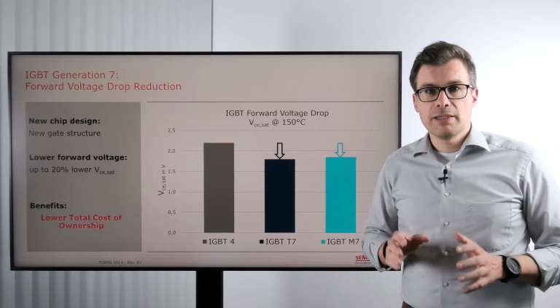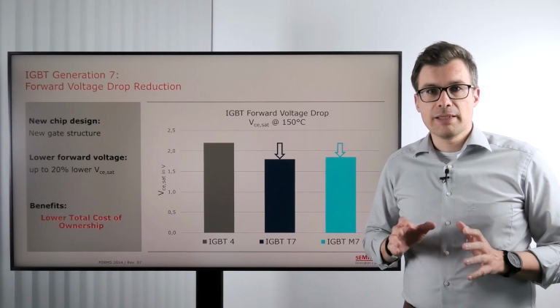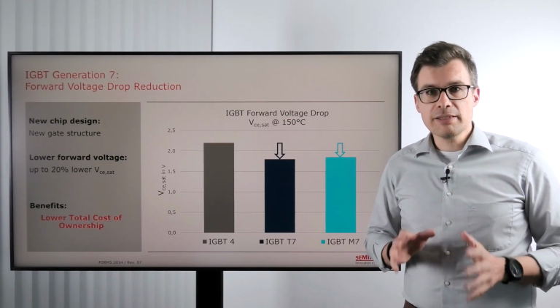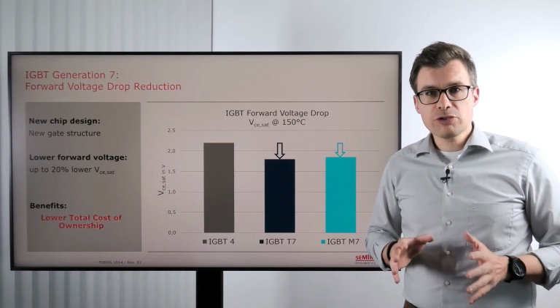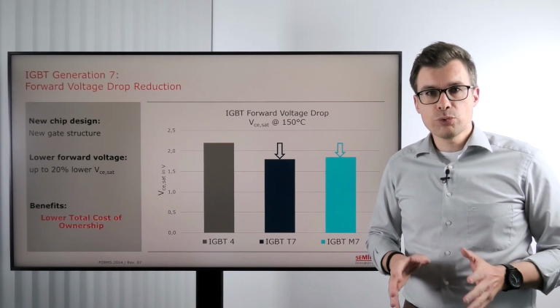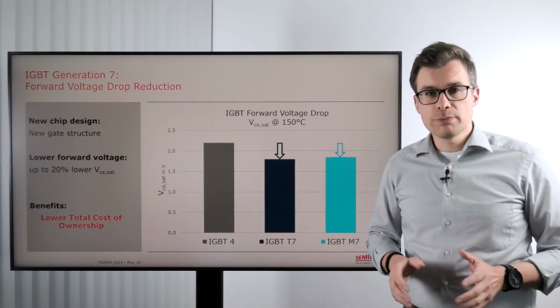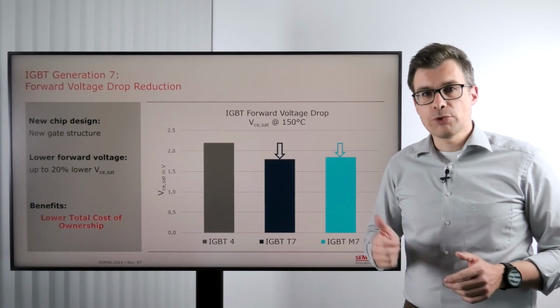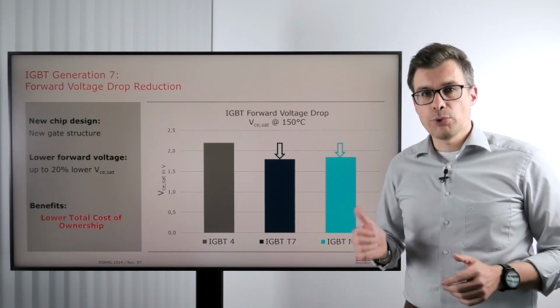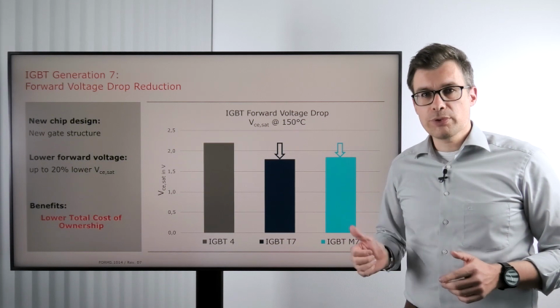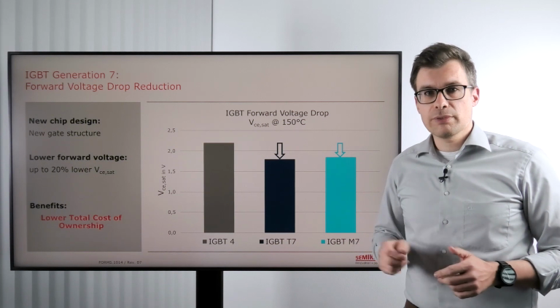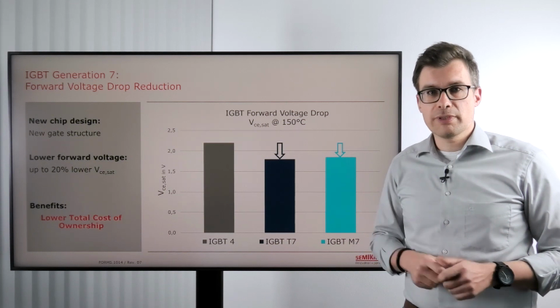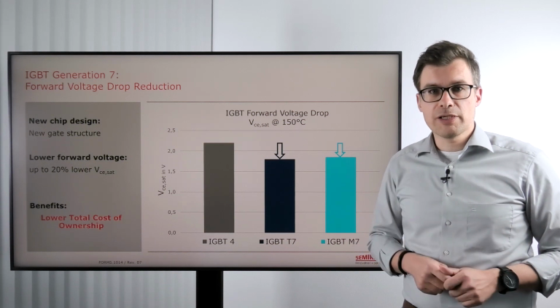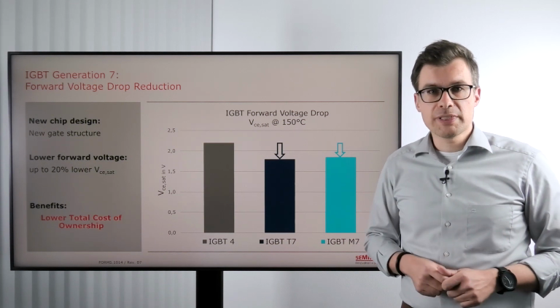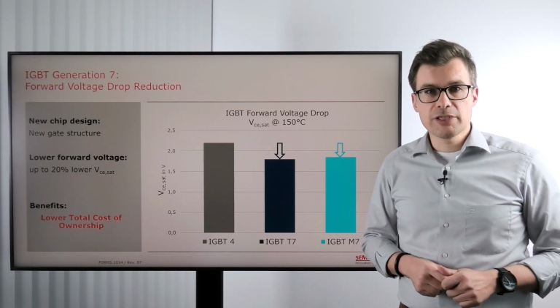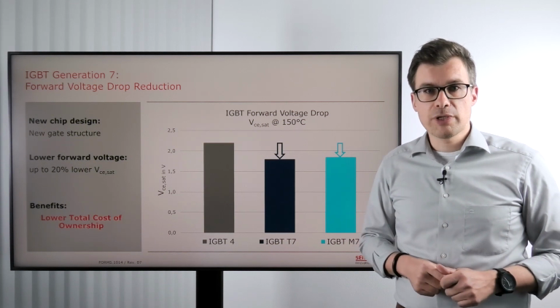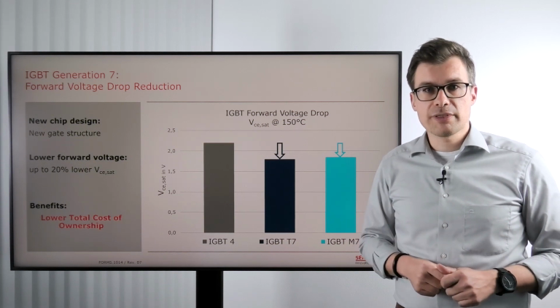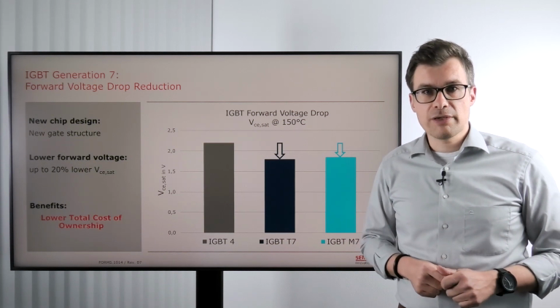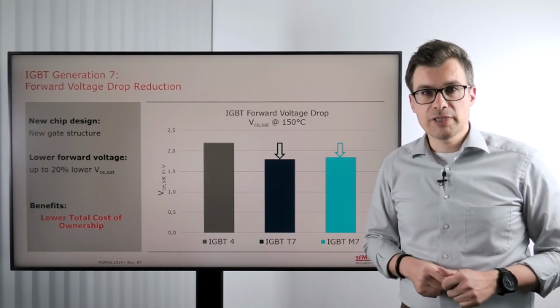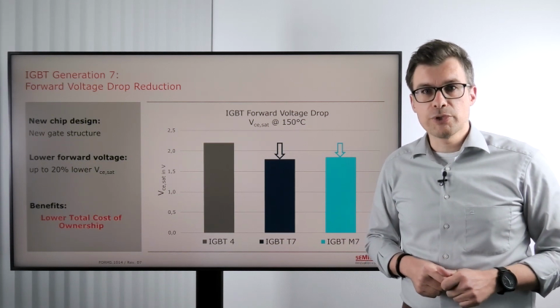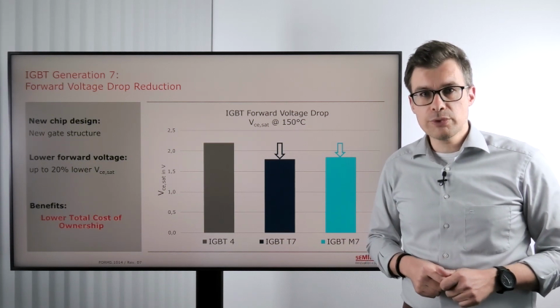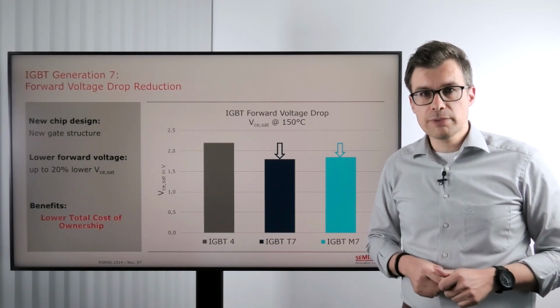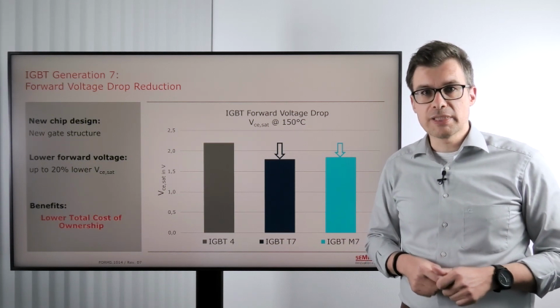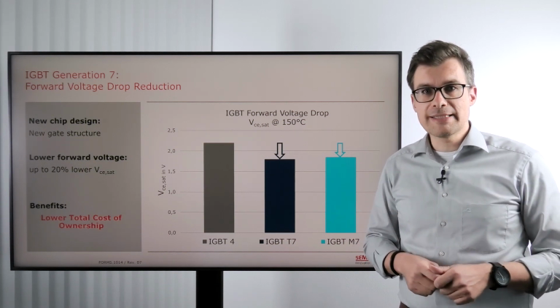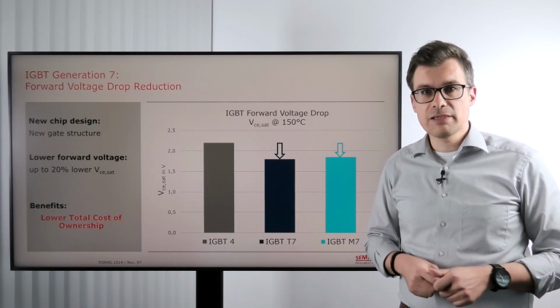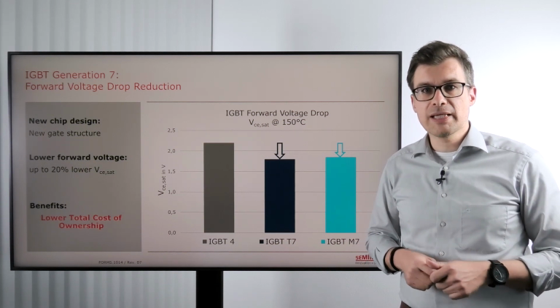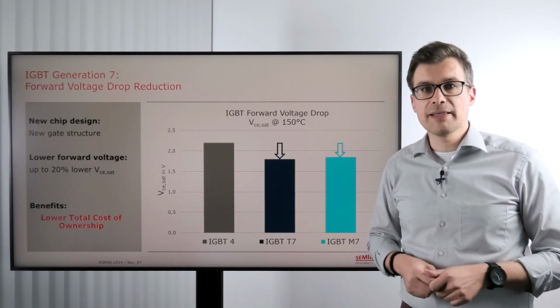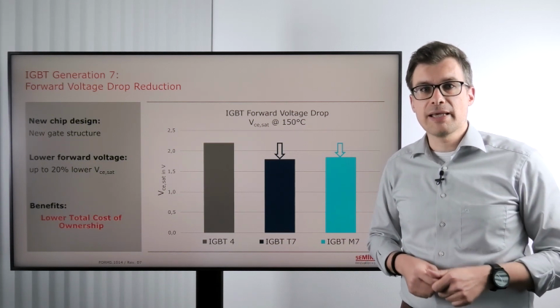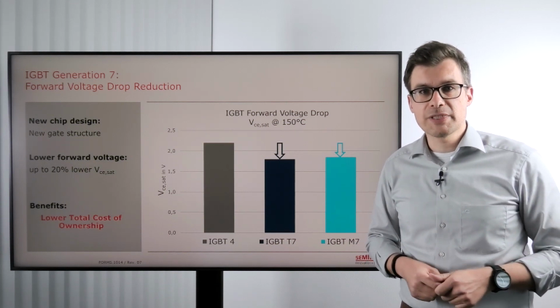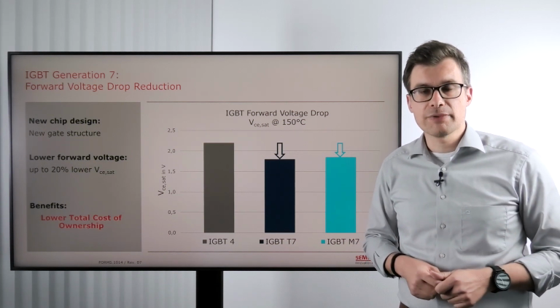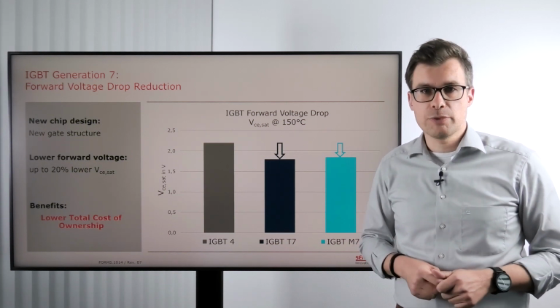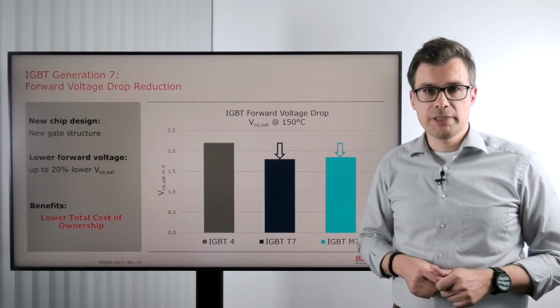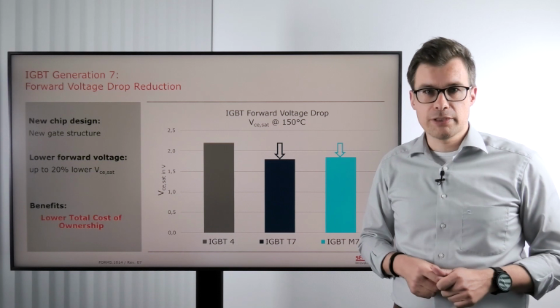This is true for both IGBT Generation 7 variants that we use — the T7 and the M7 IGBT chip.